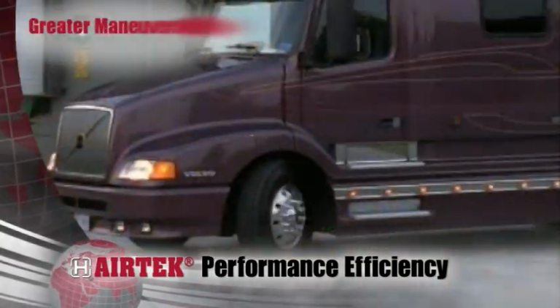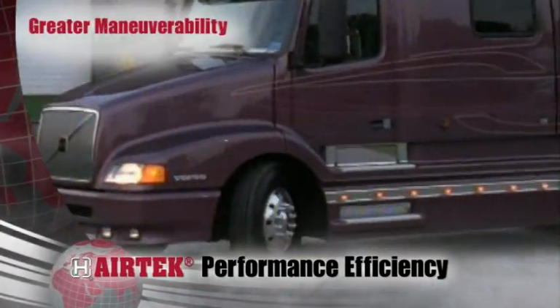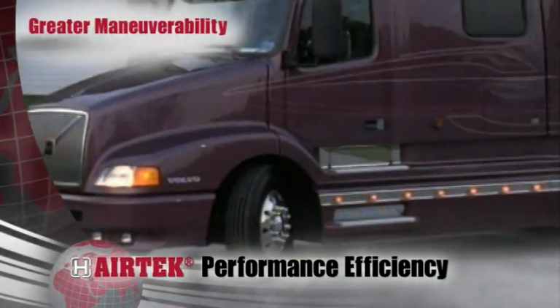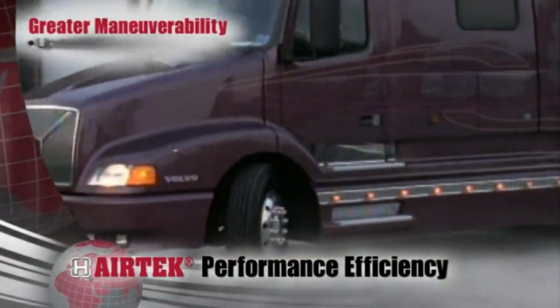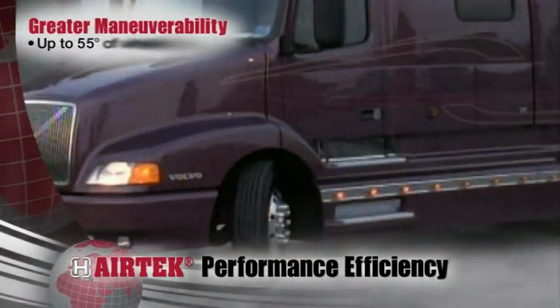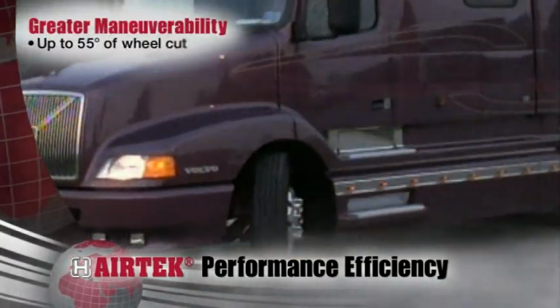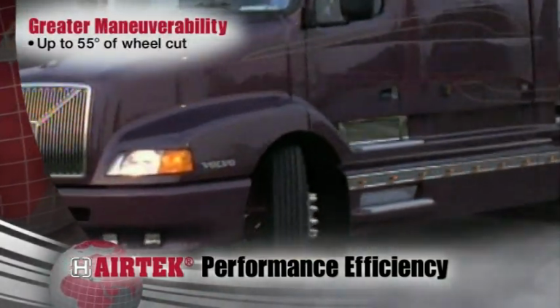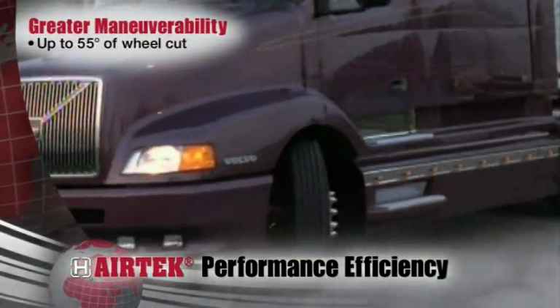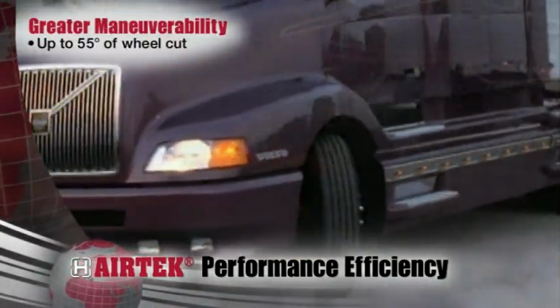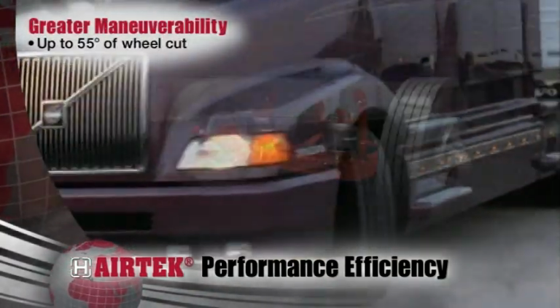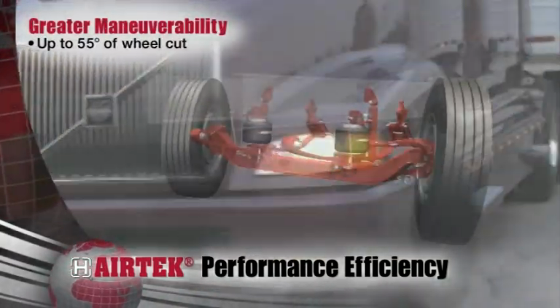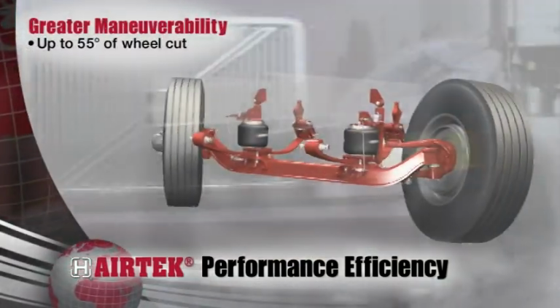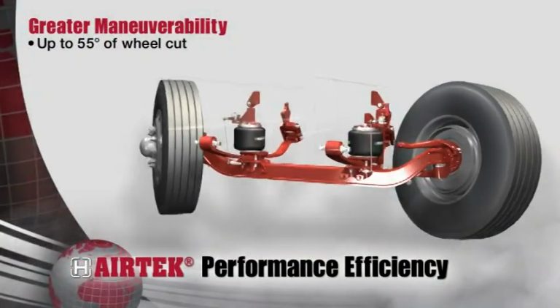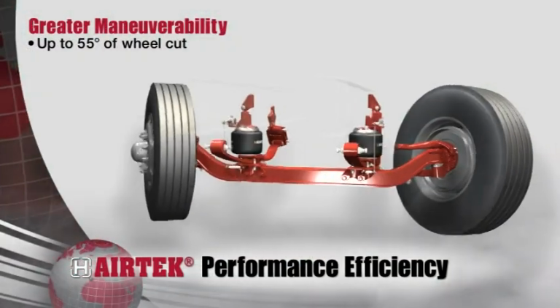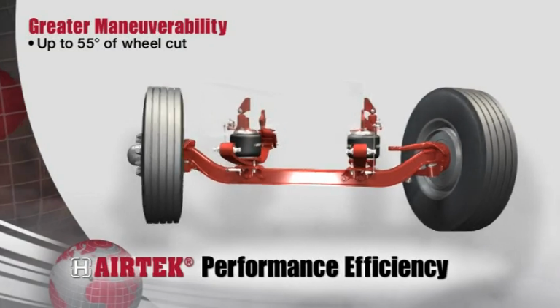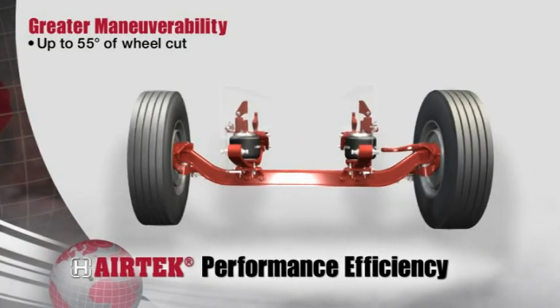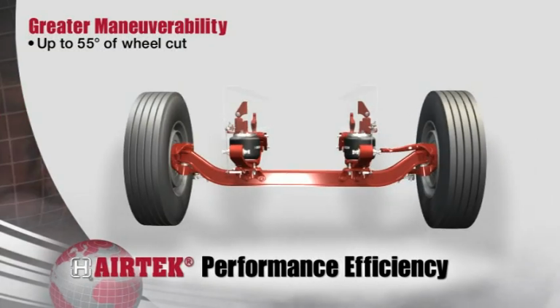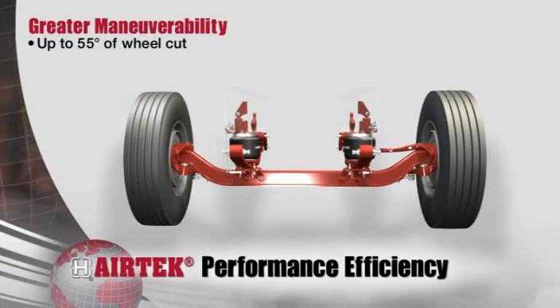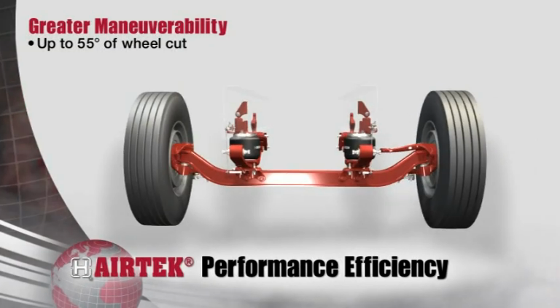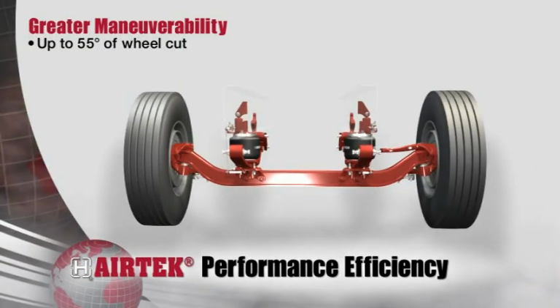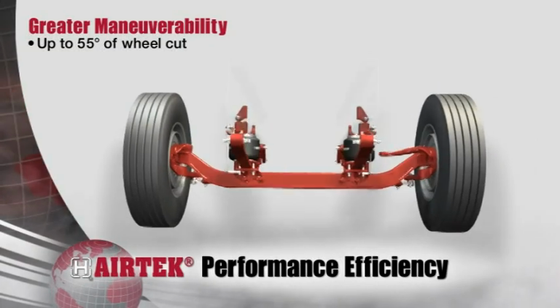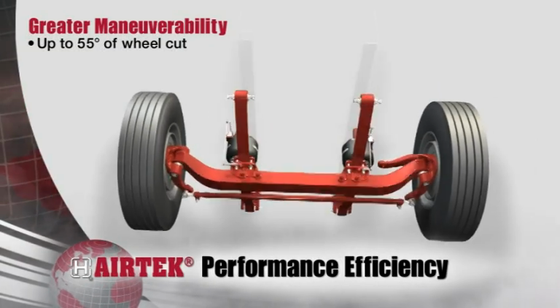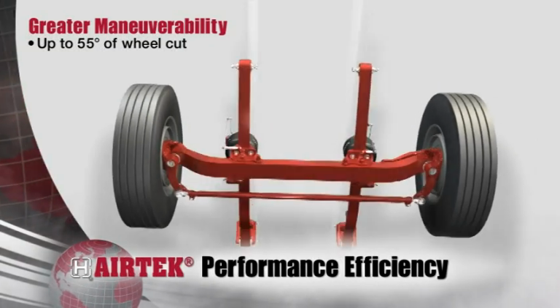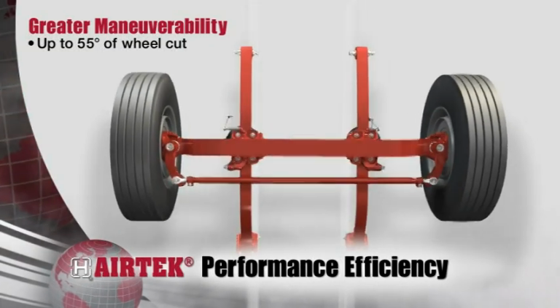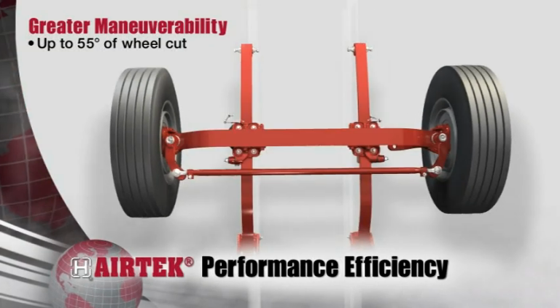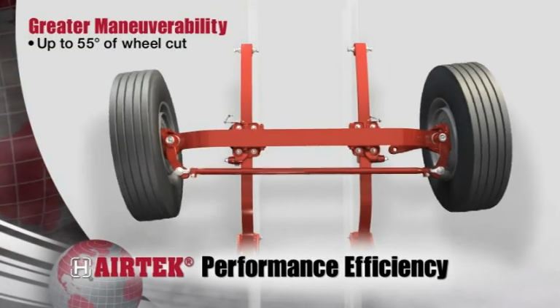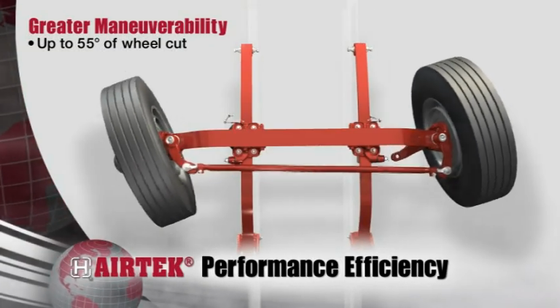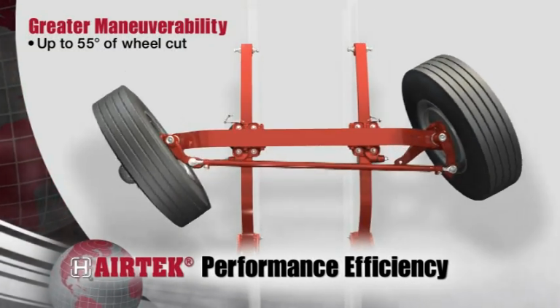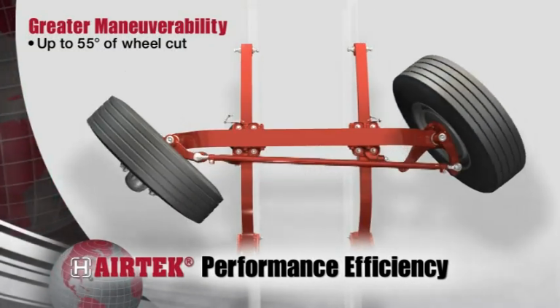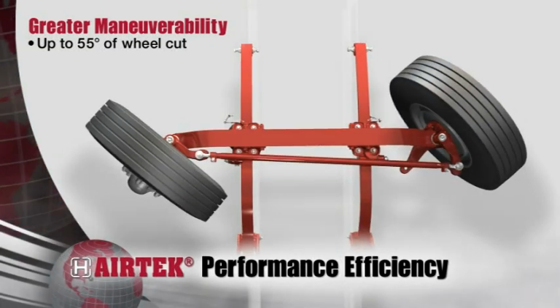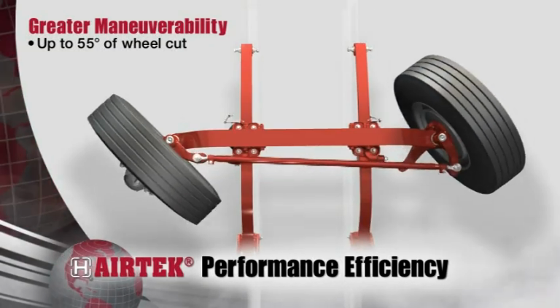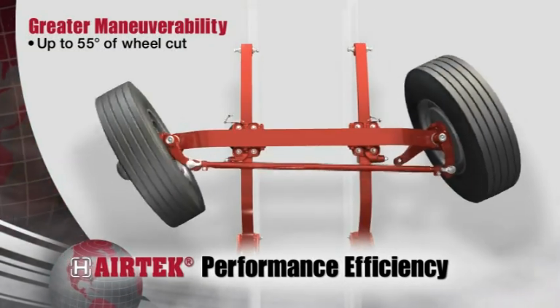Airtek combined with Steertek NXT provides up to 55 degrees of wheel cut to provide greater maneuverability.